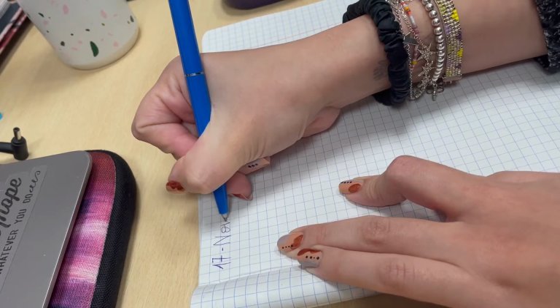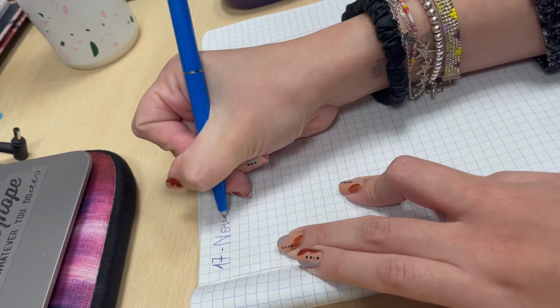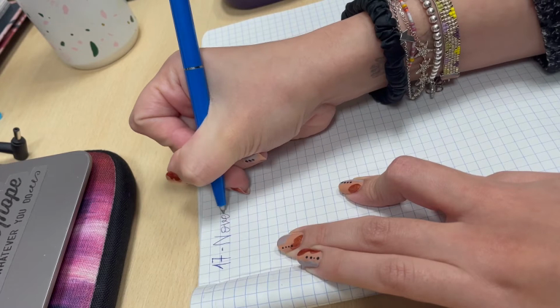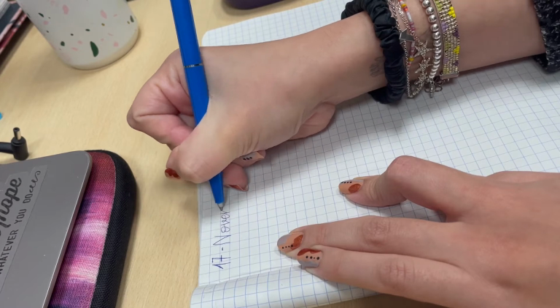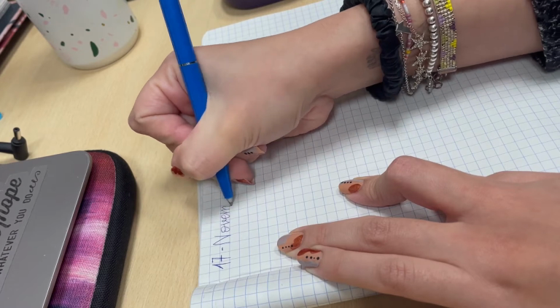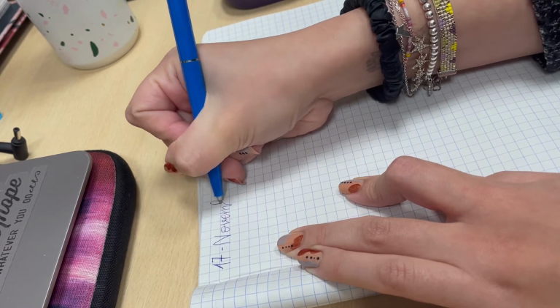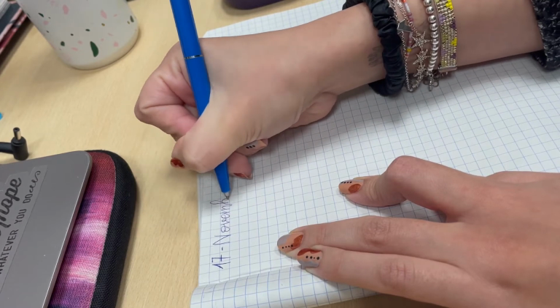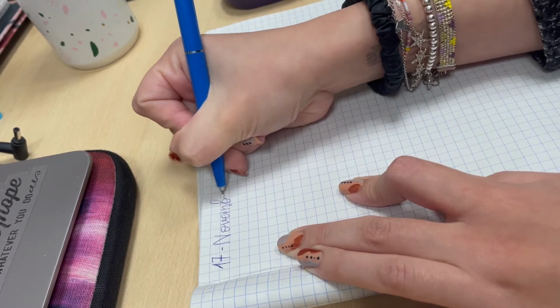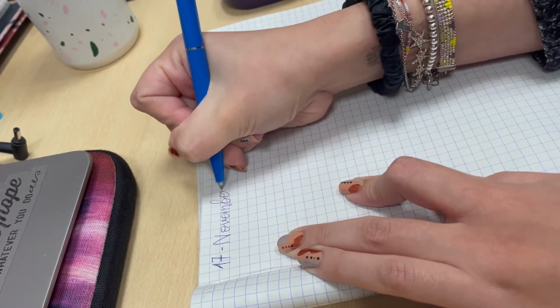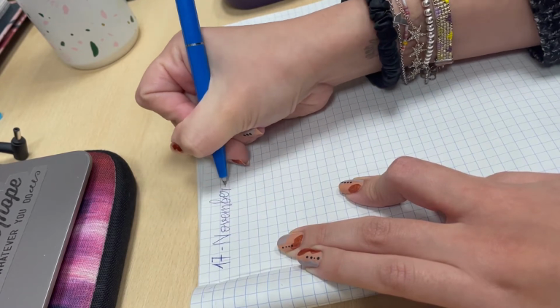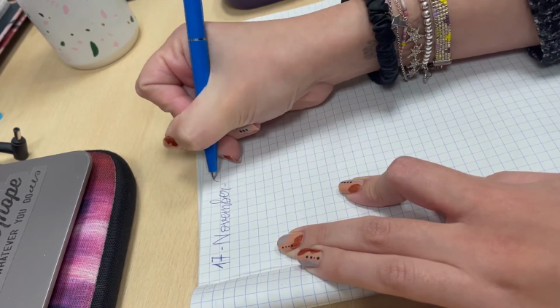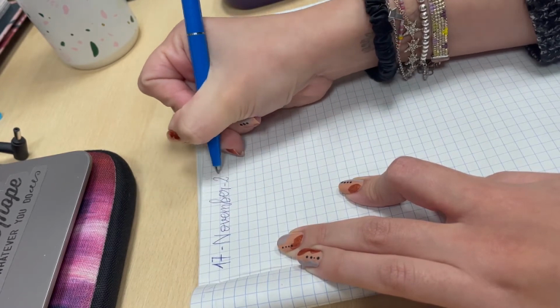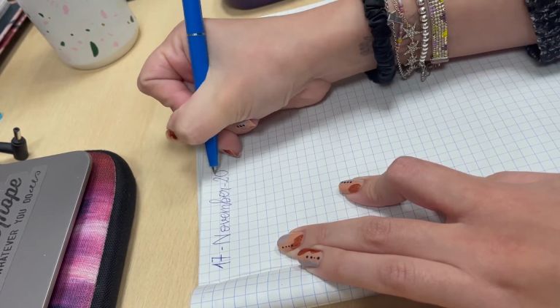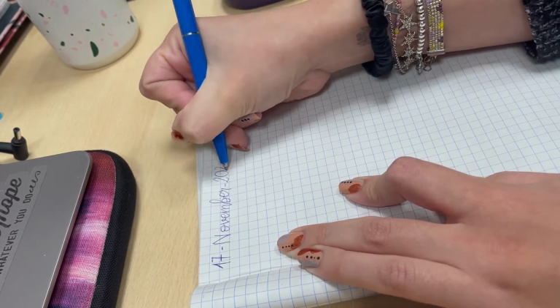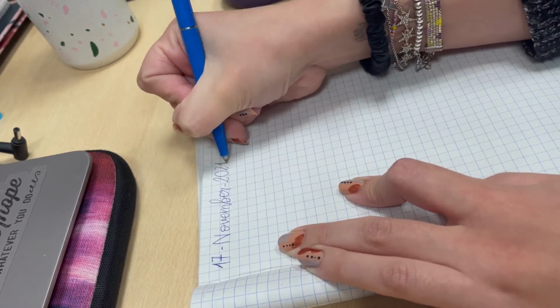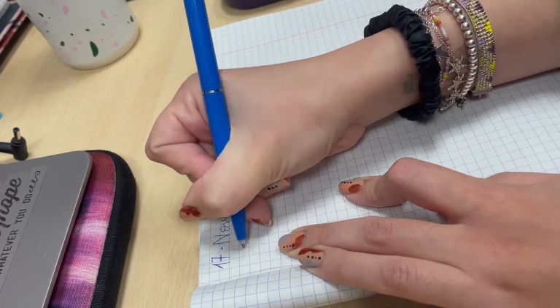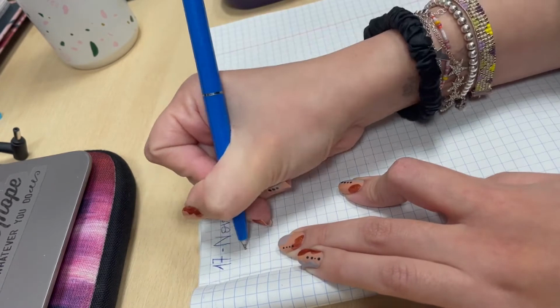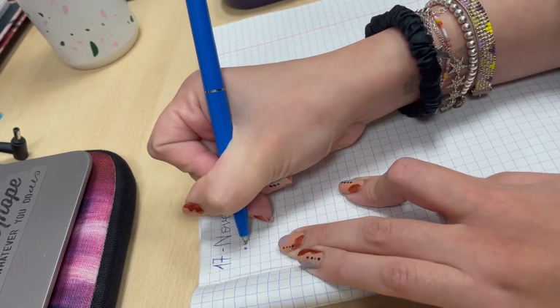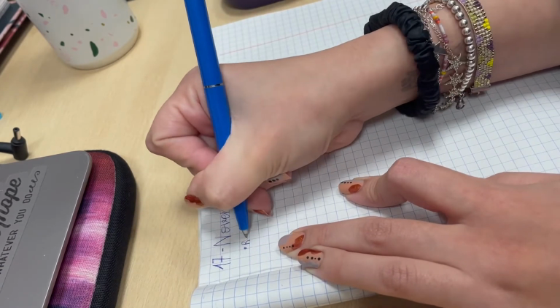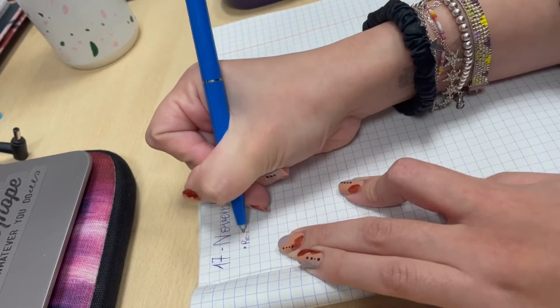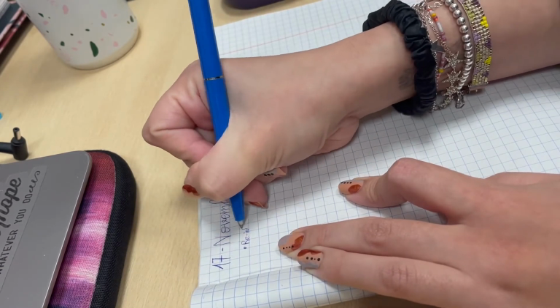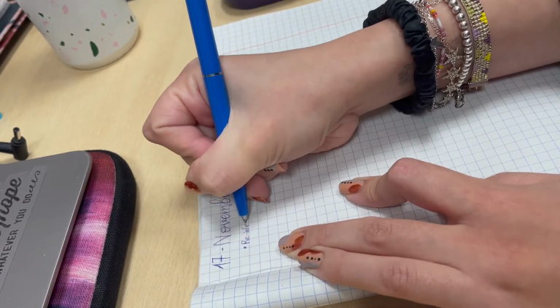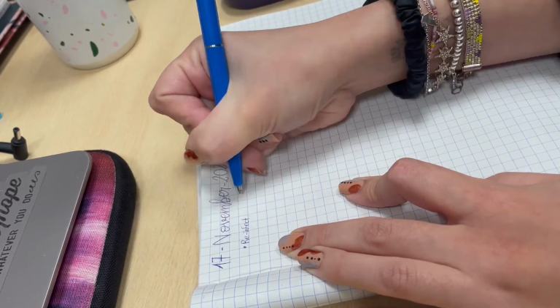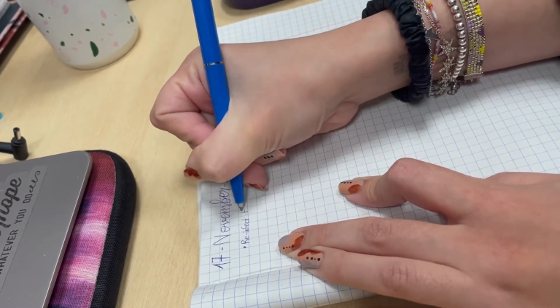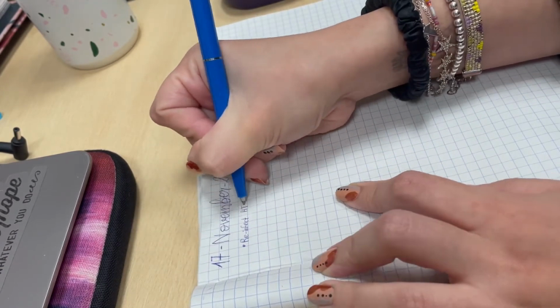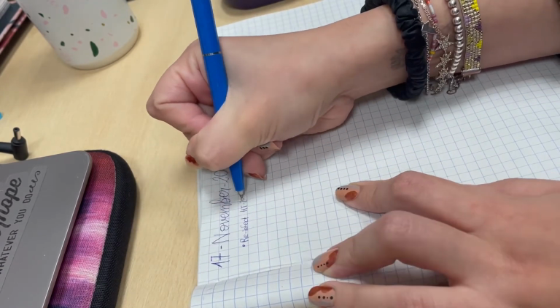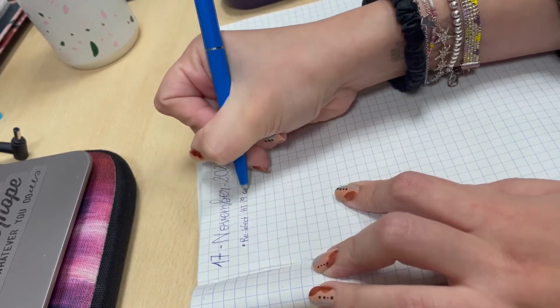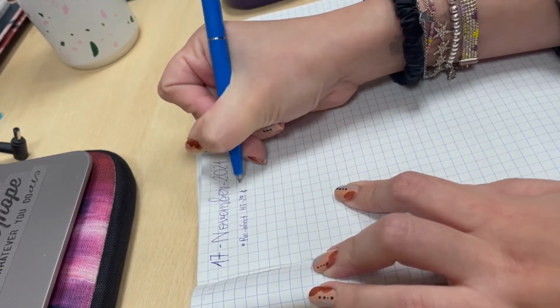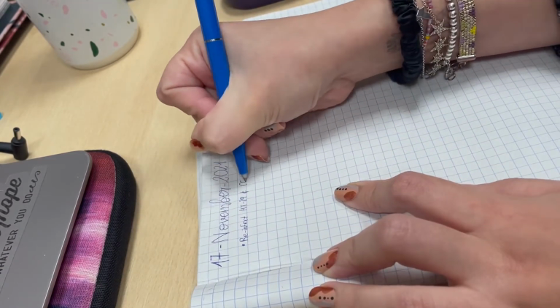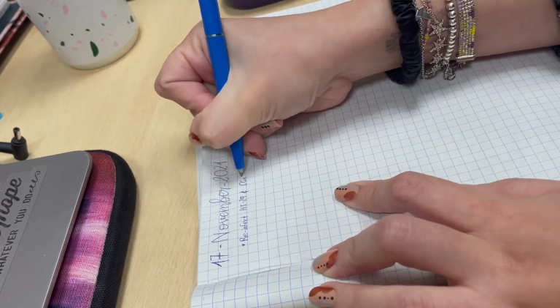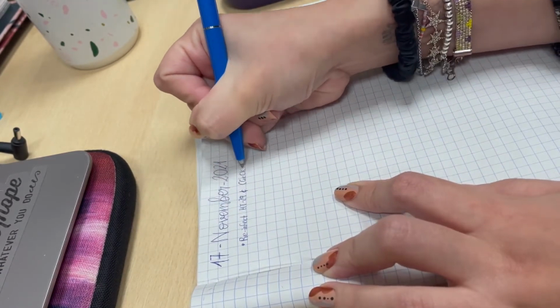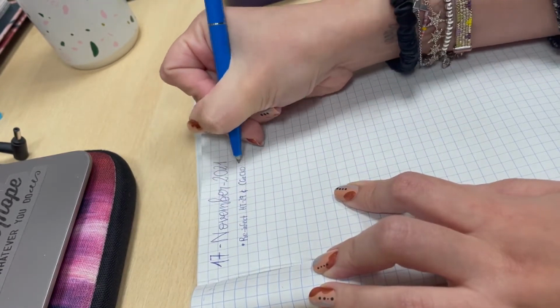After I finish my experiments for the day, I always like to take notes to keep track of everything I'm doing.